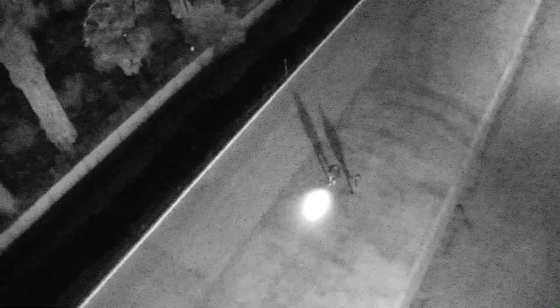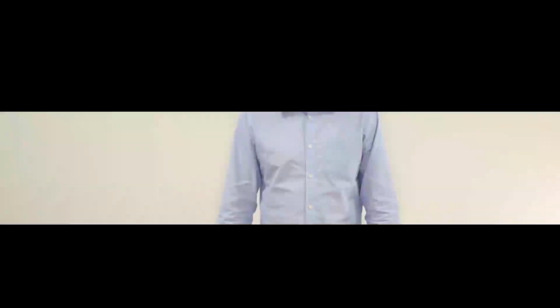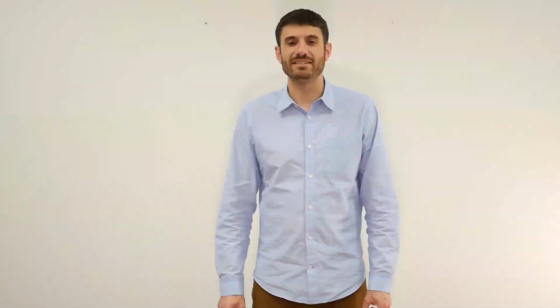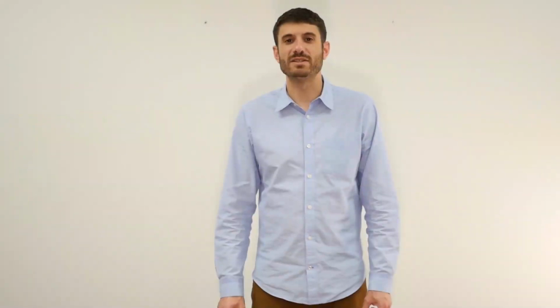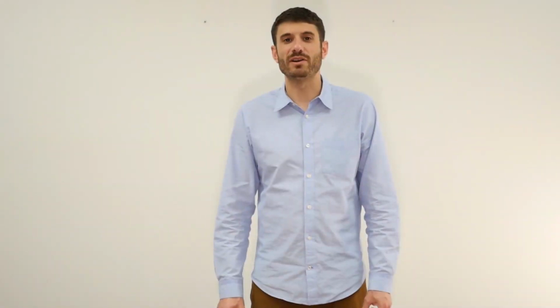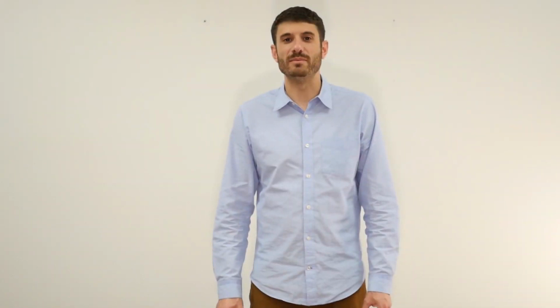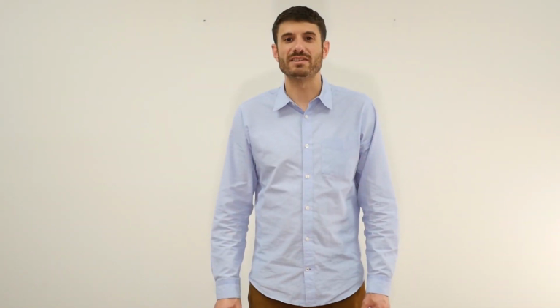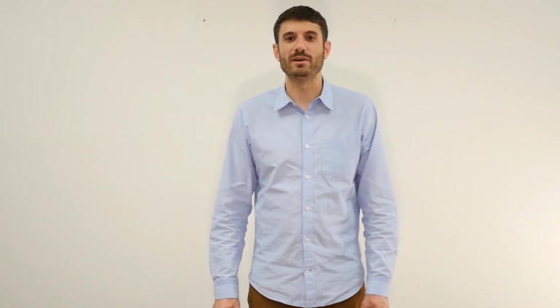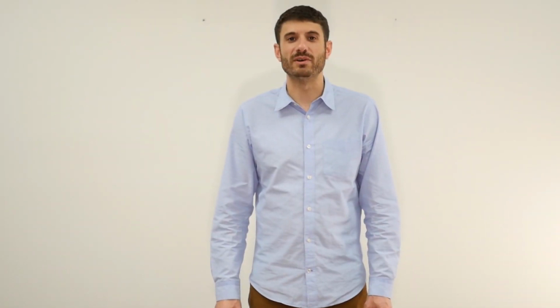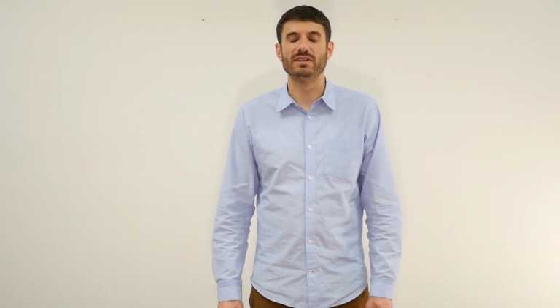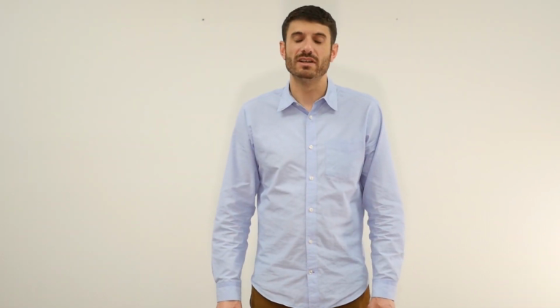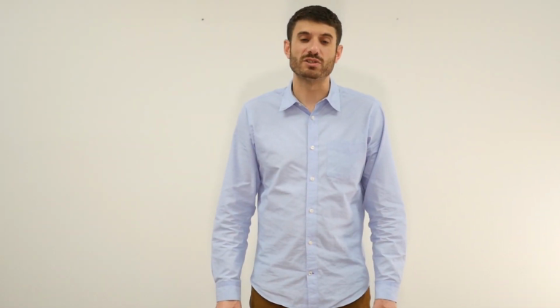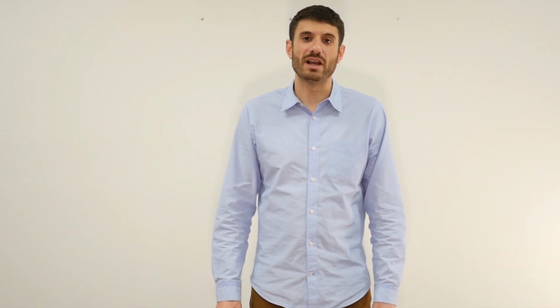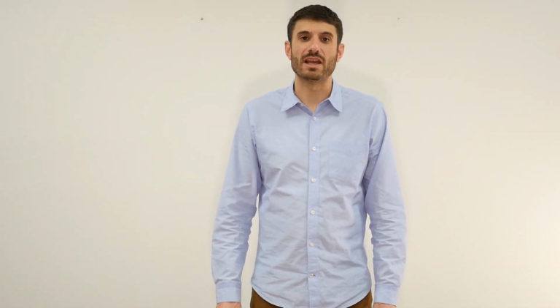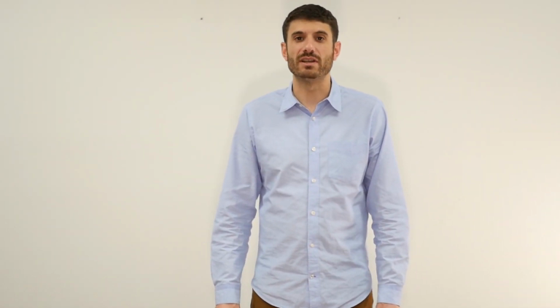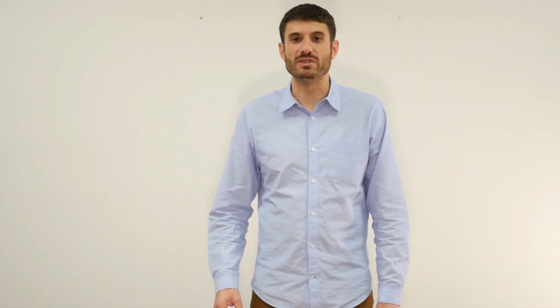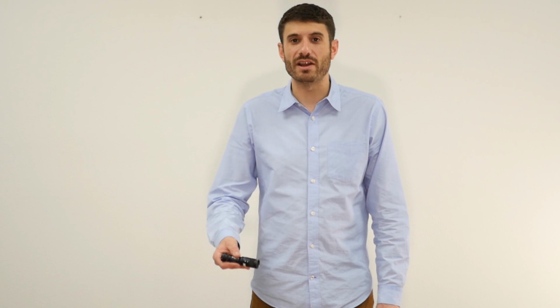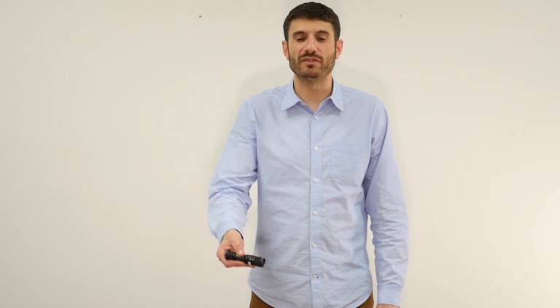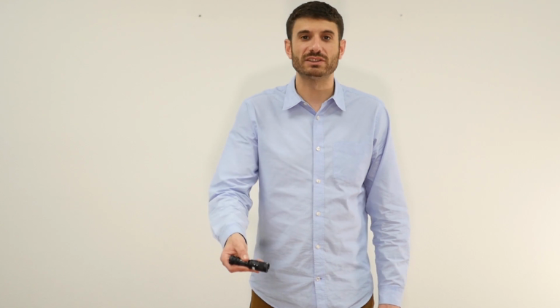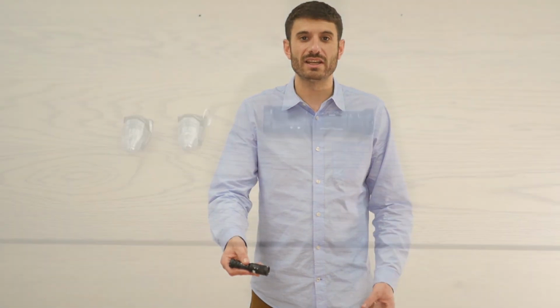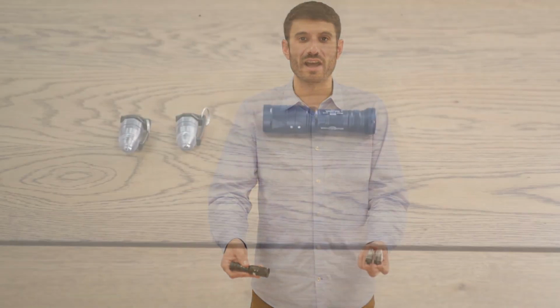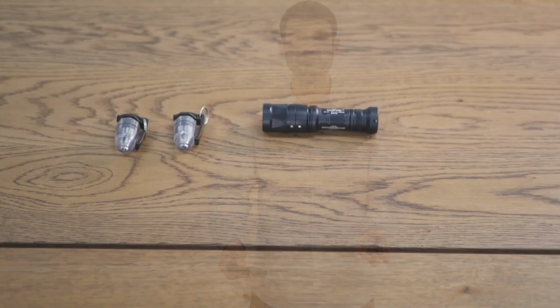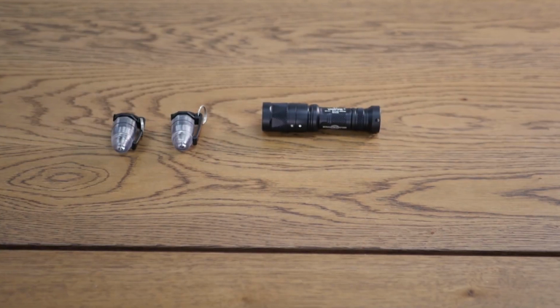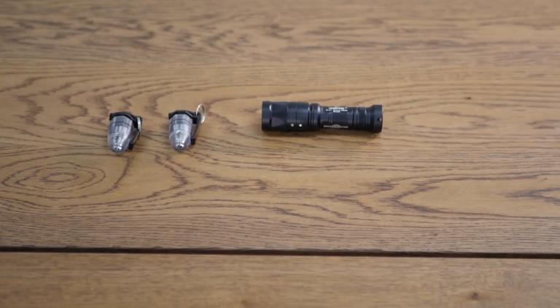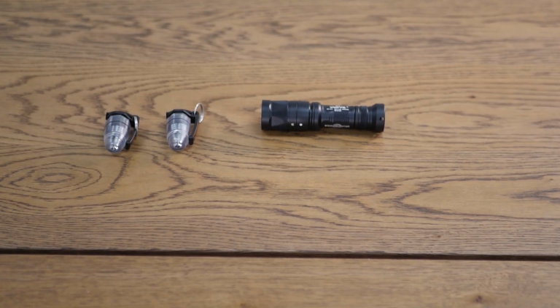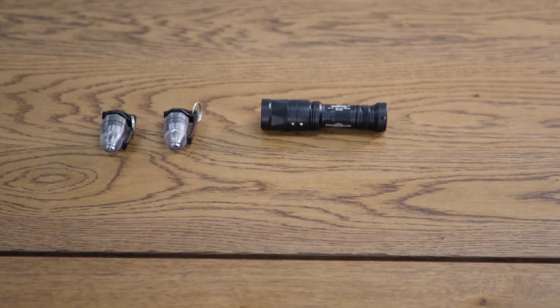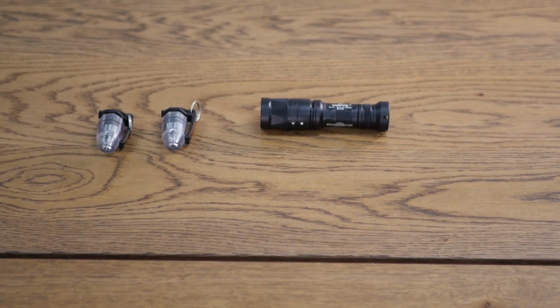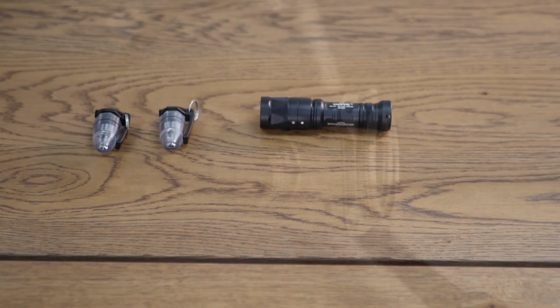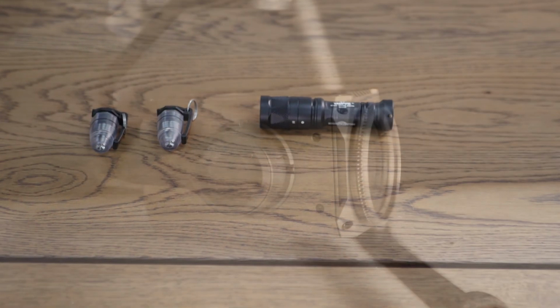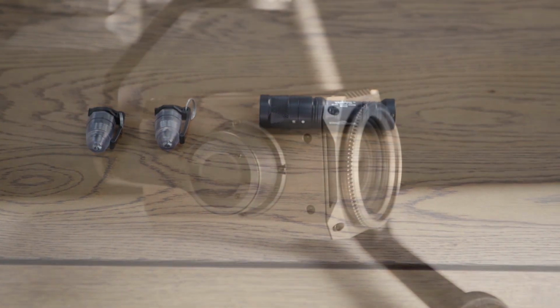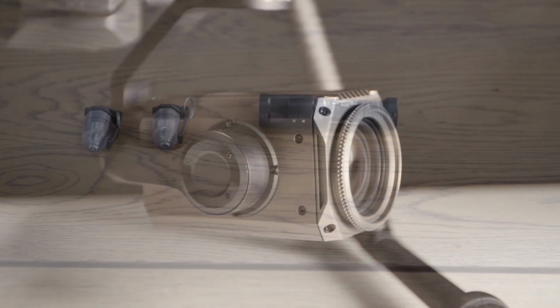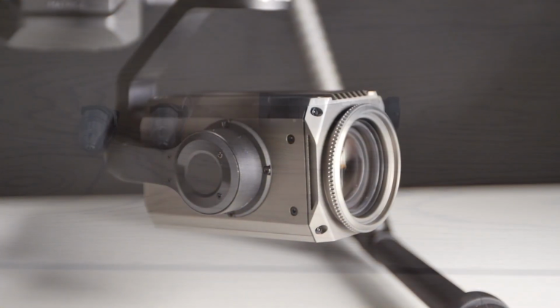Hi, this is Mark from DSLR Pros, here to show you how we can use an IR flashlight and IR strobes with the DJI Z30.